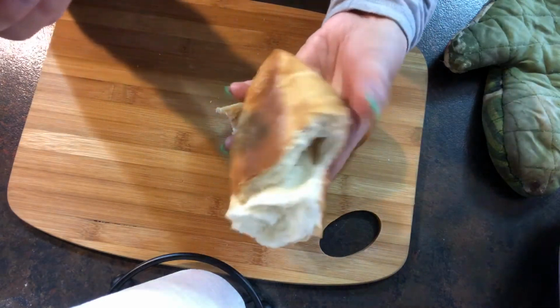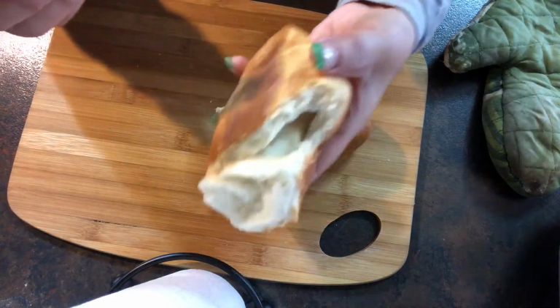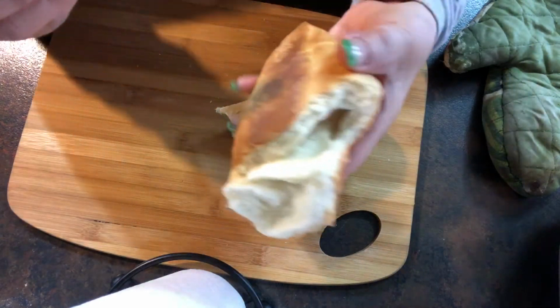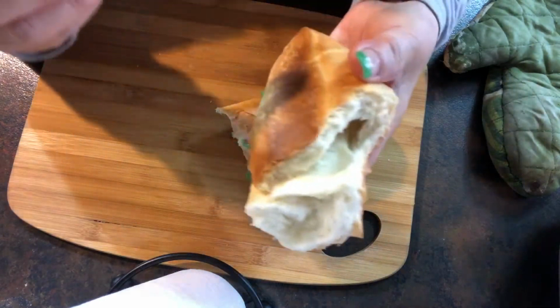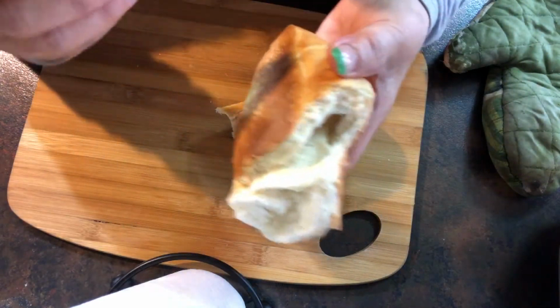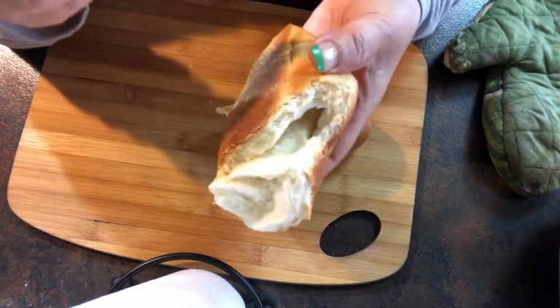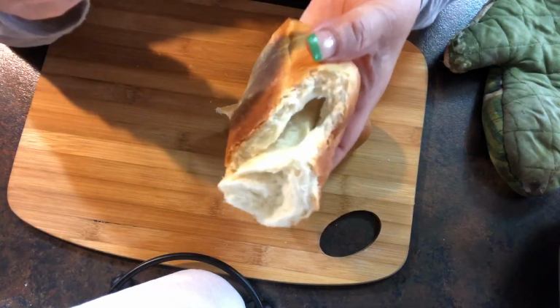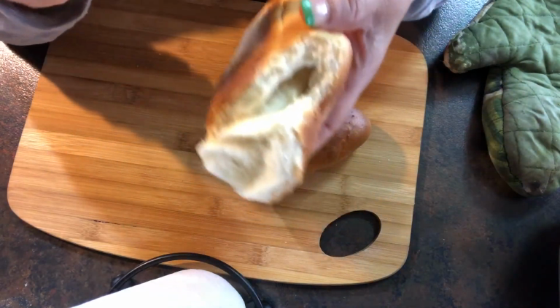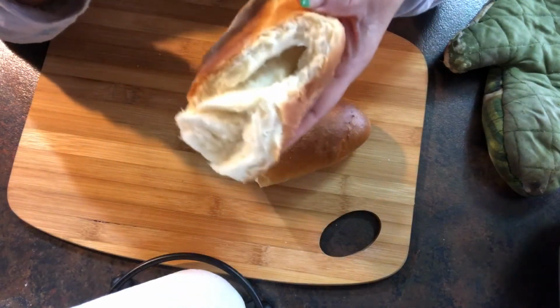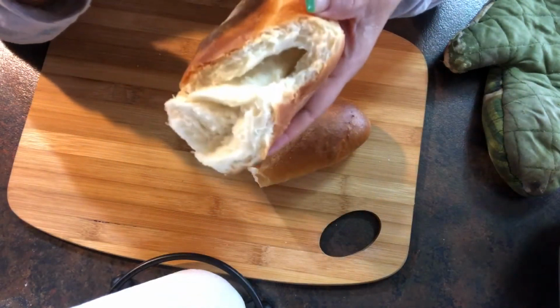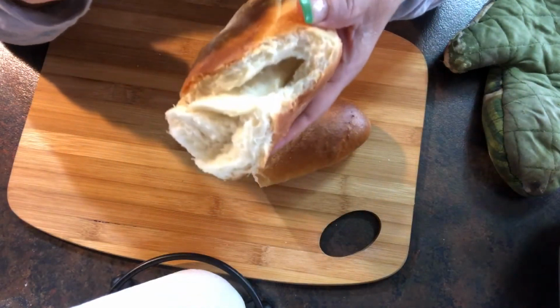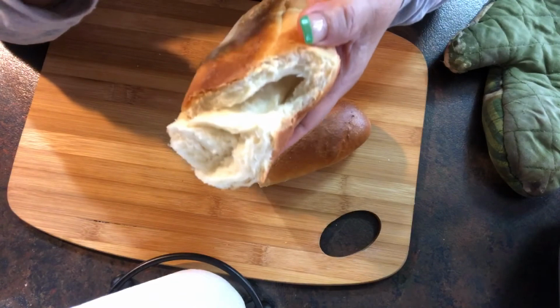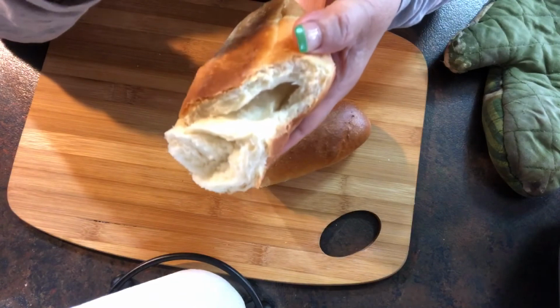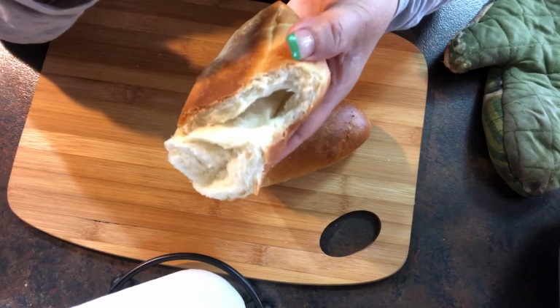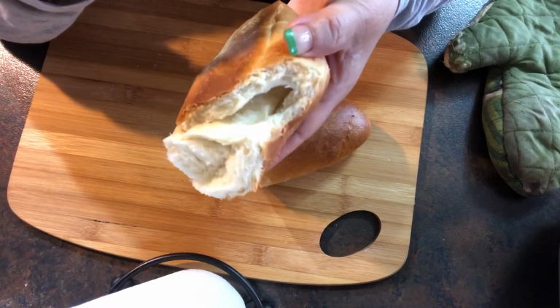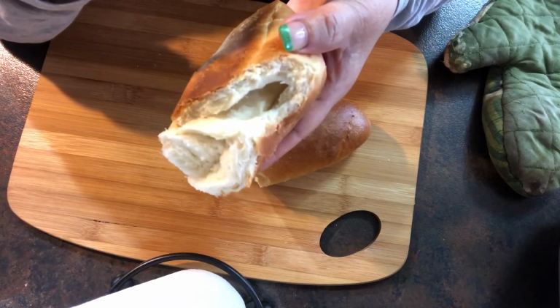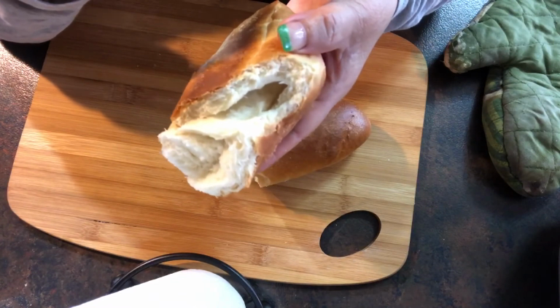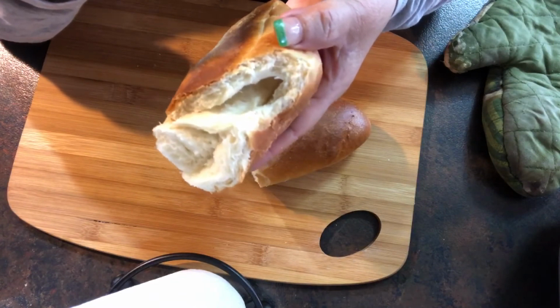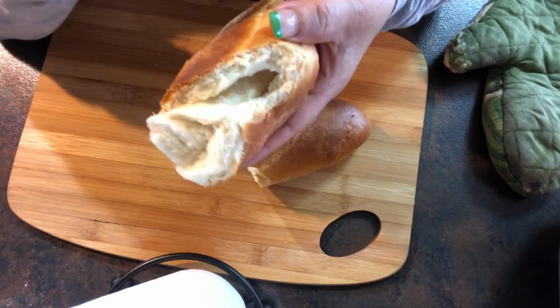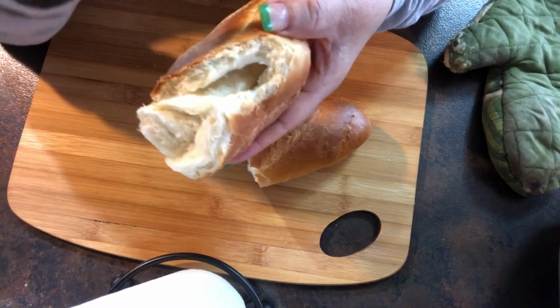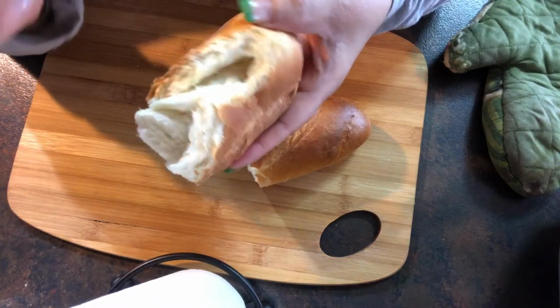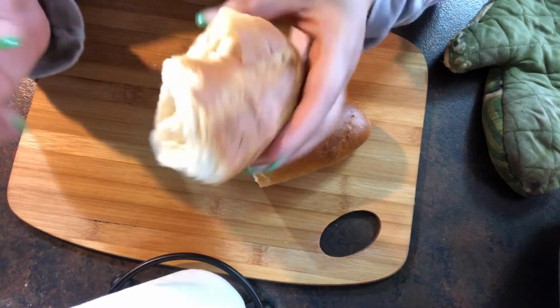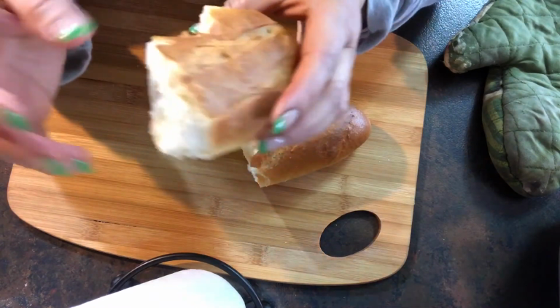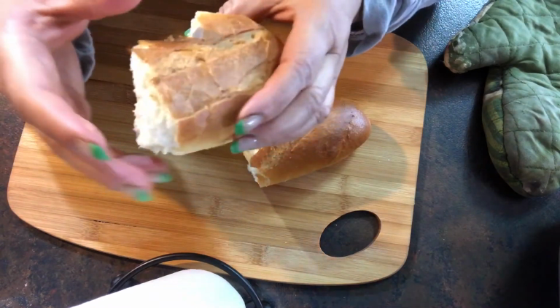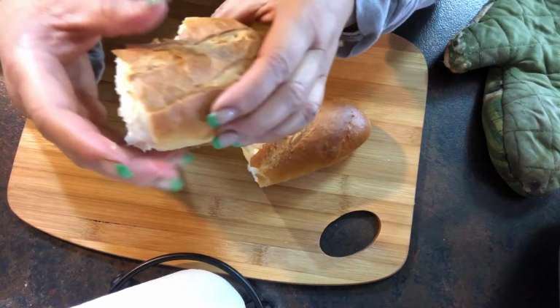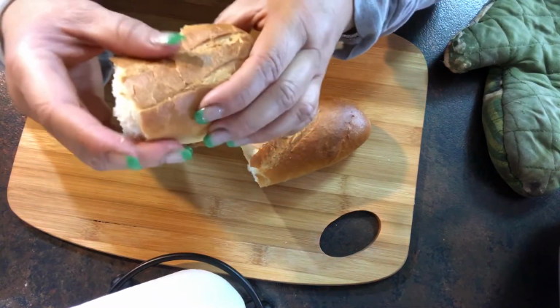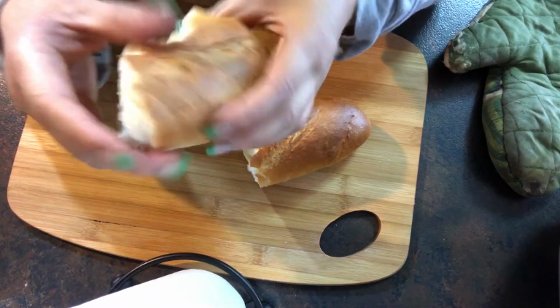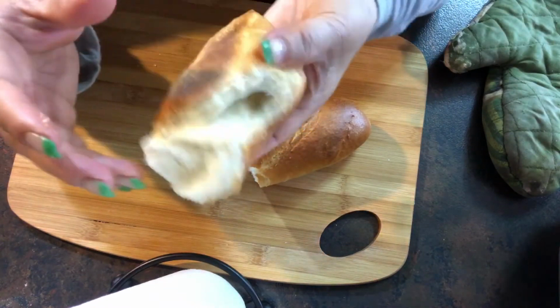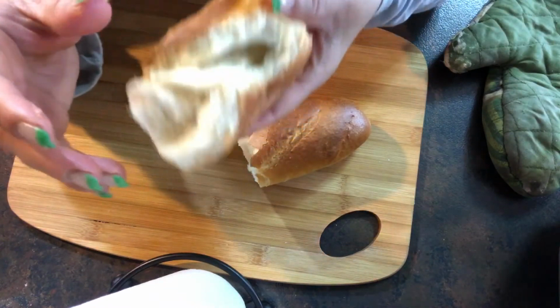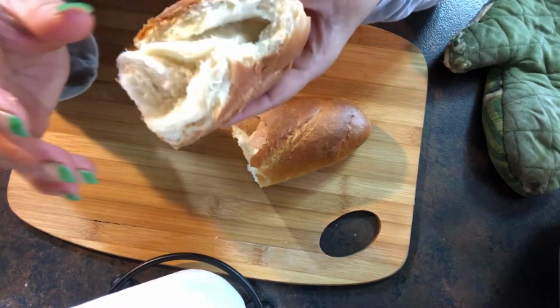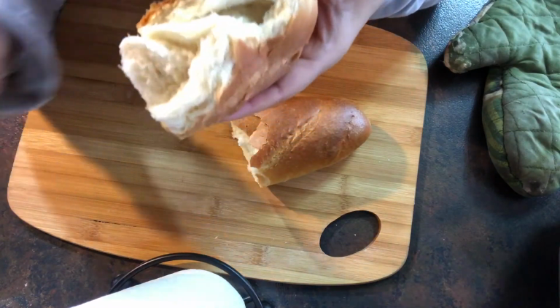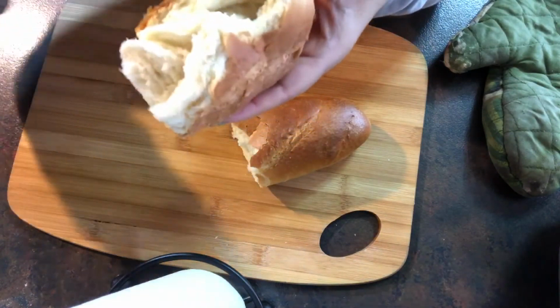Can you hear the crackle in my mouth? So good.